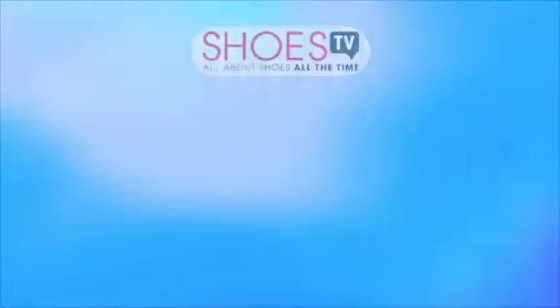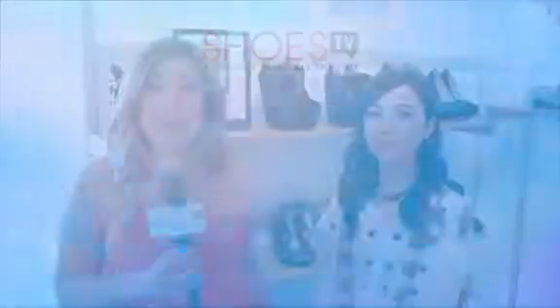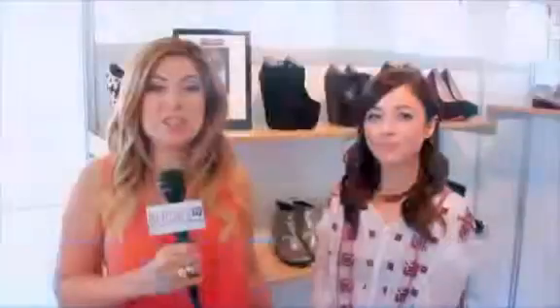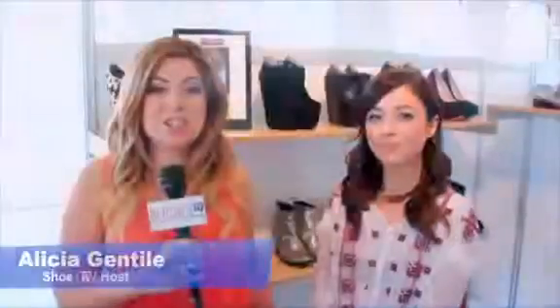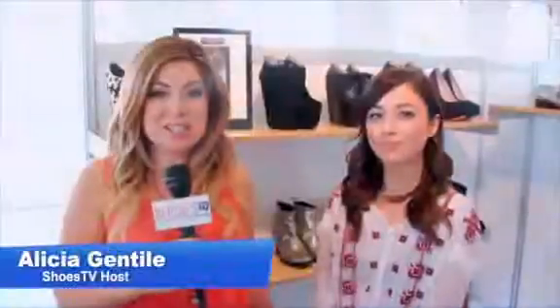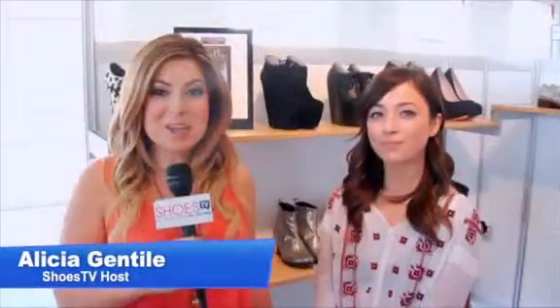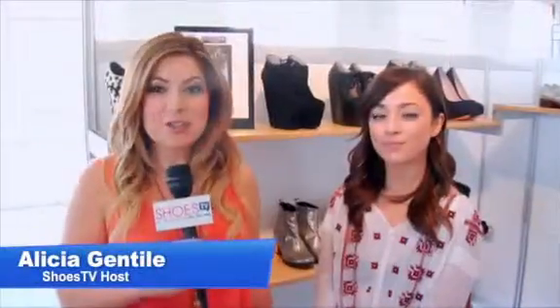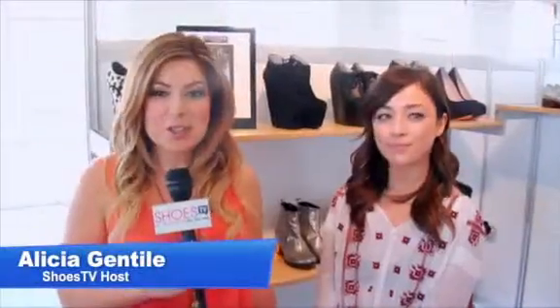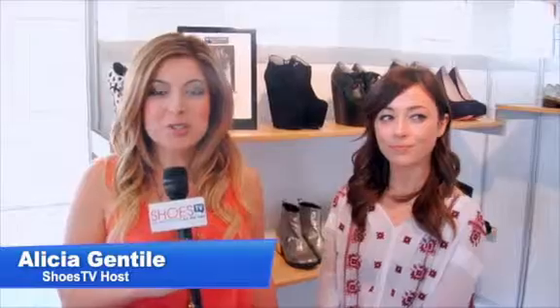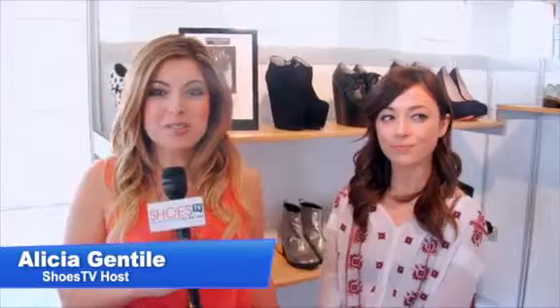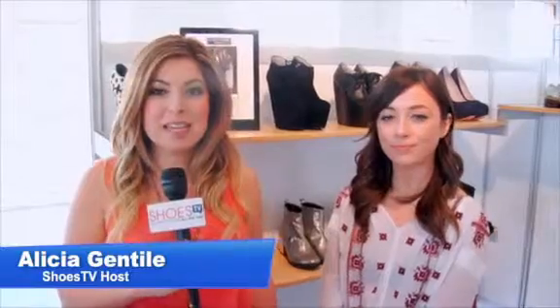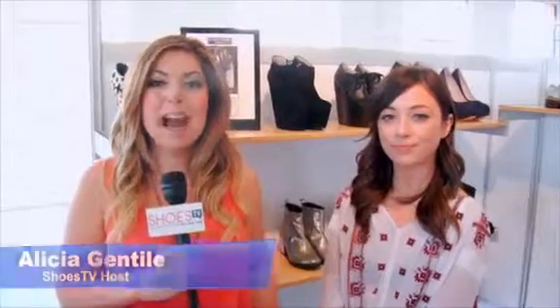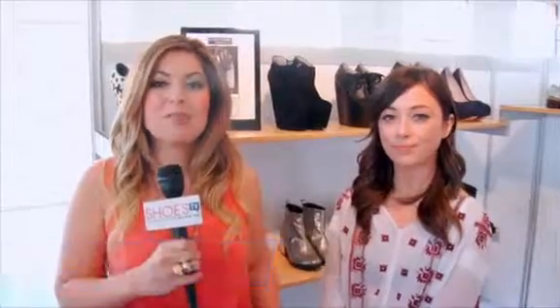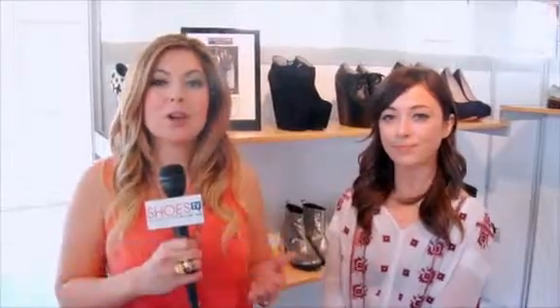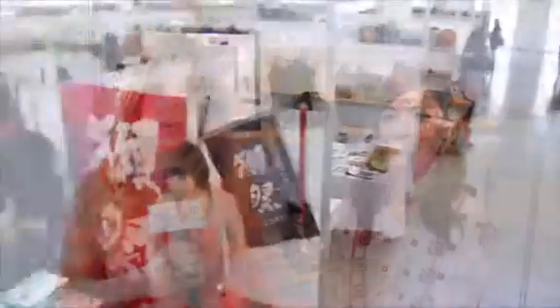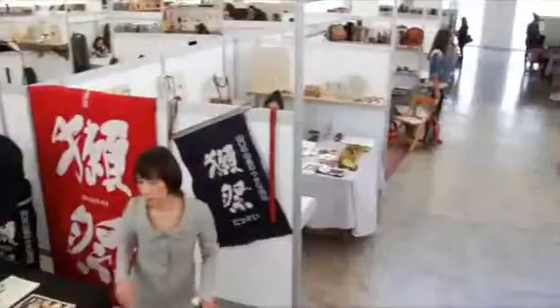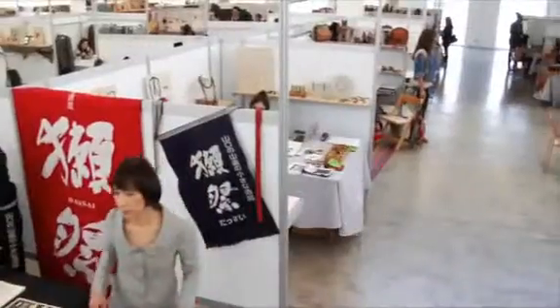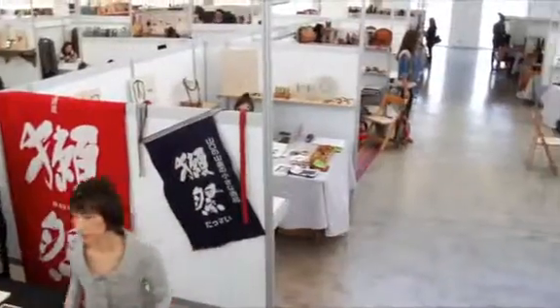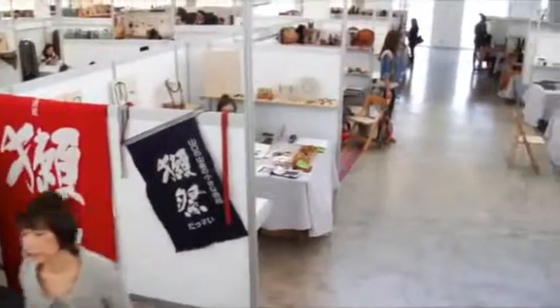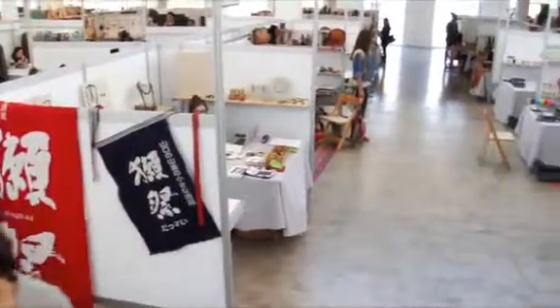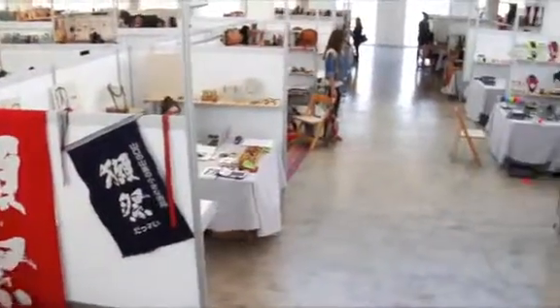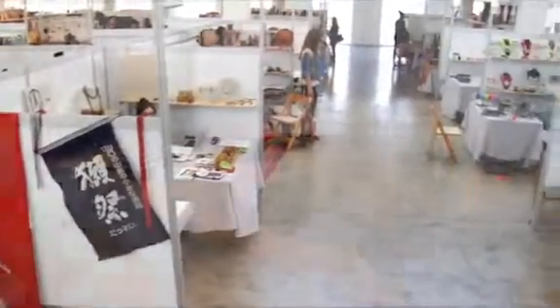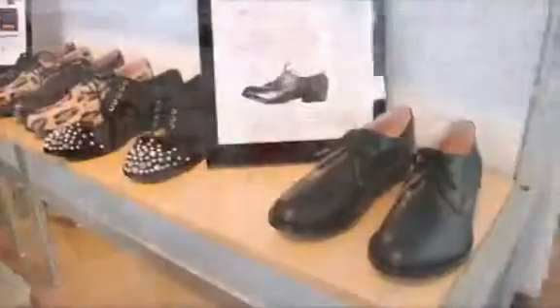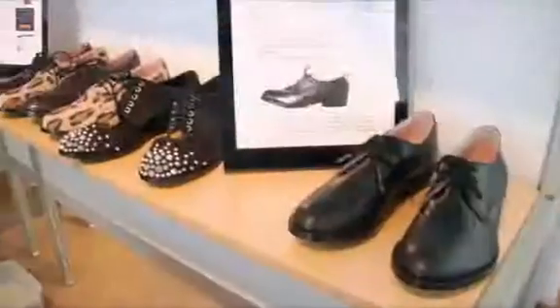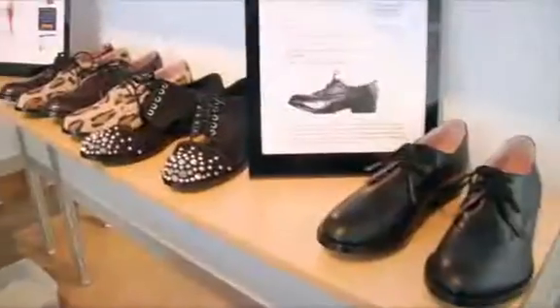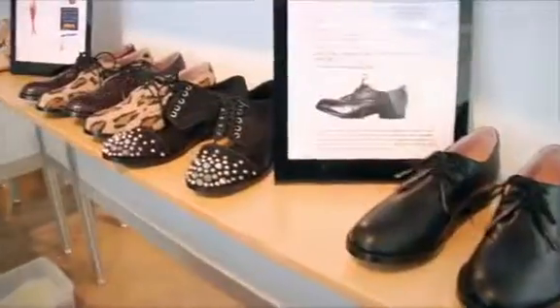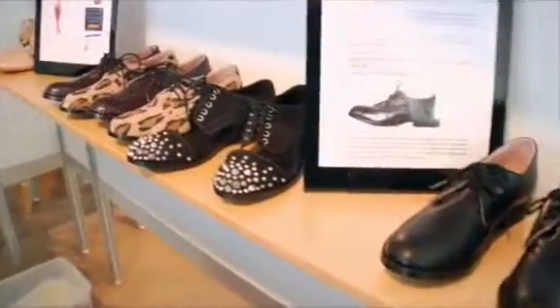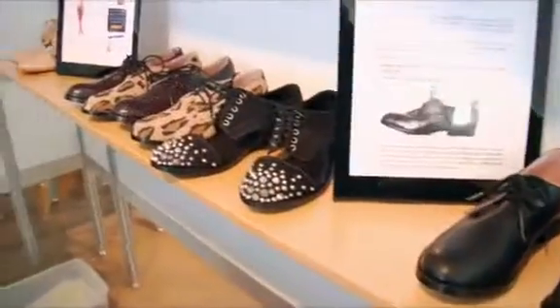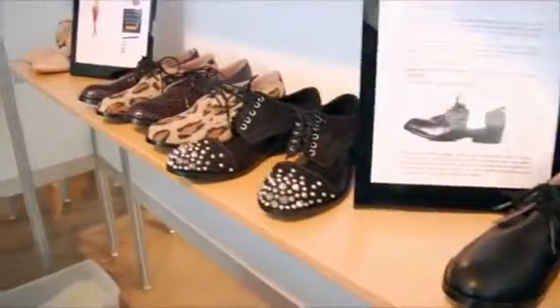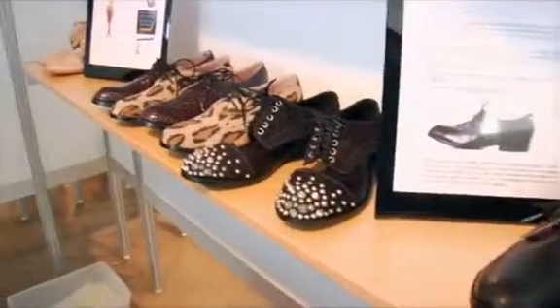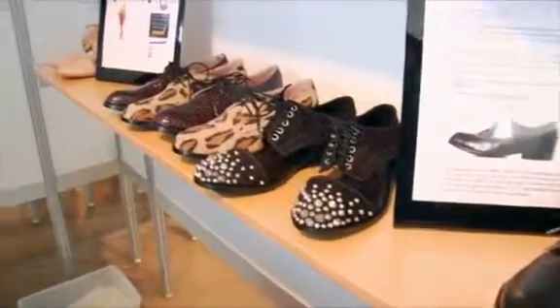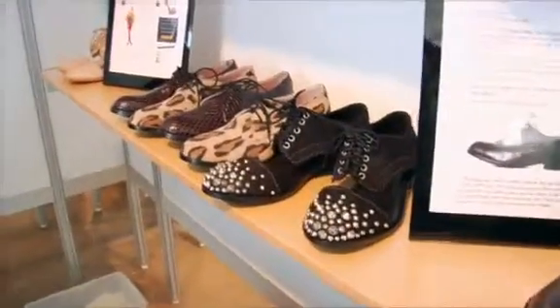Hi, I'm Alicia Gentile for Shoes TV. I'm here at CORE to check out the Penelope & Coco Fall 2012 line.